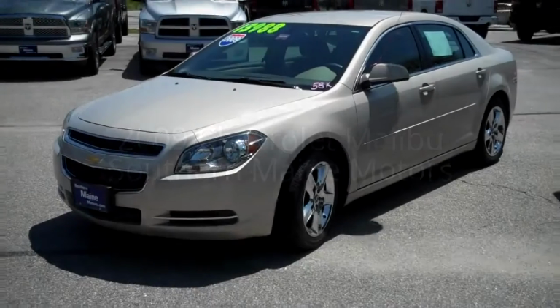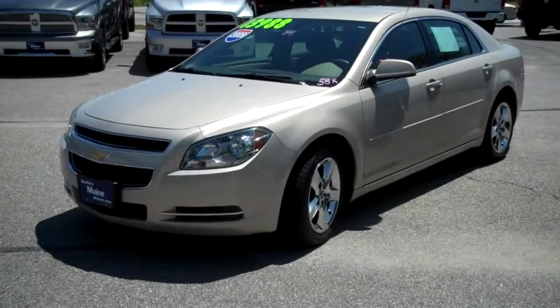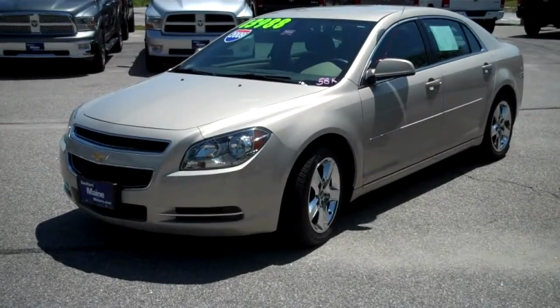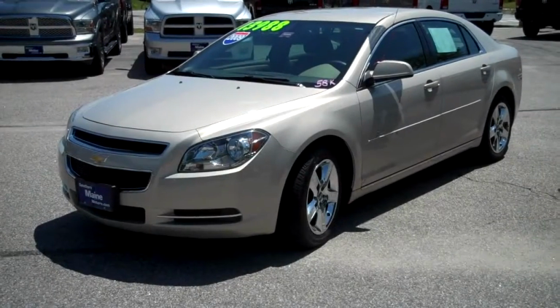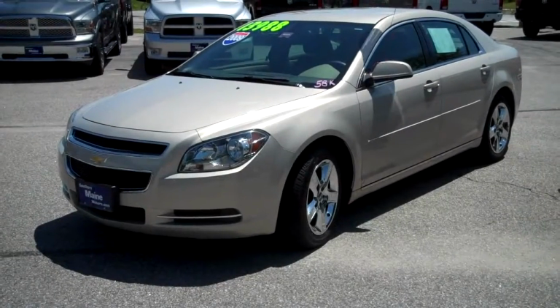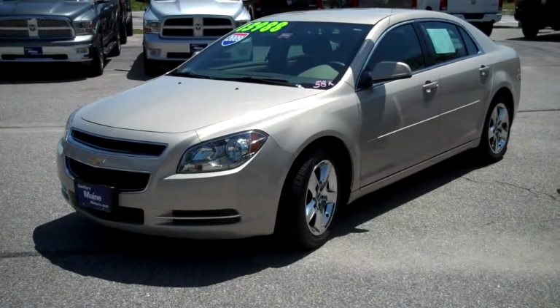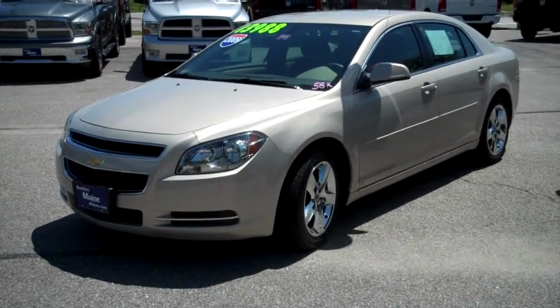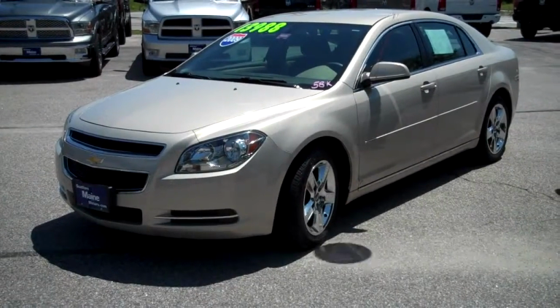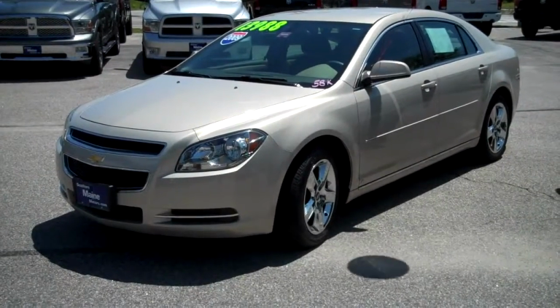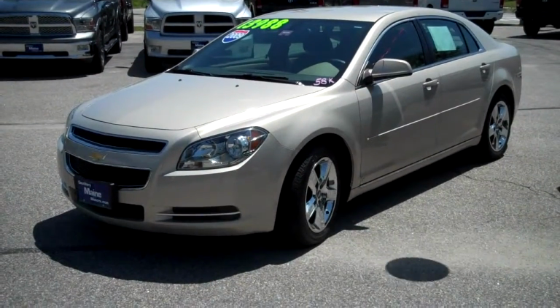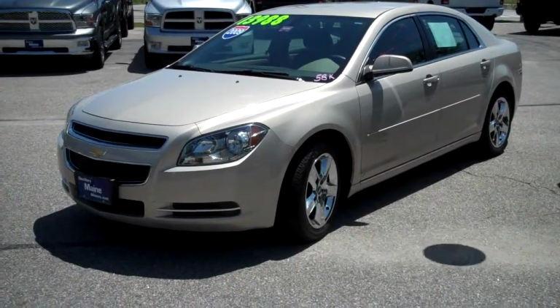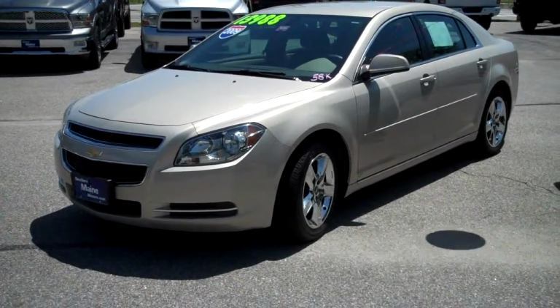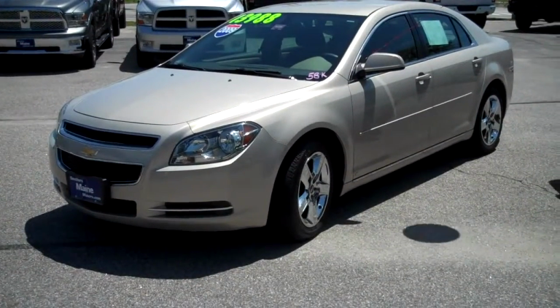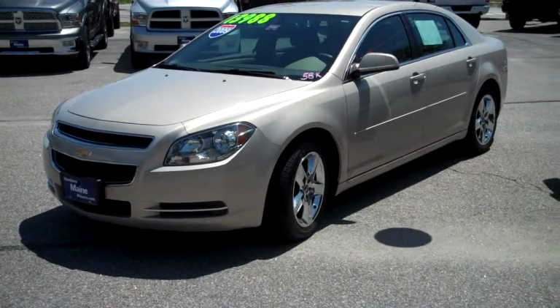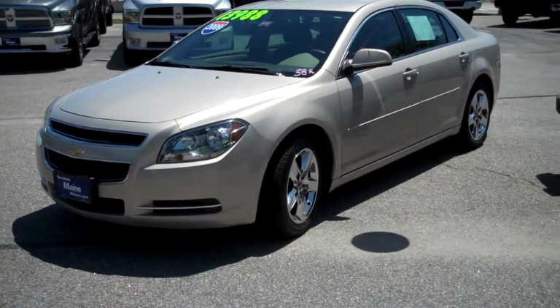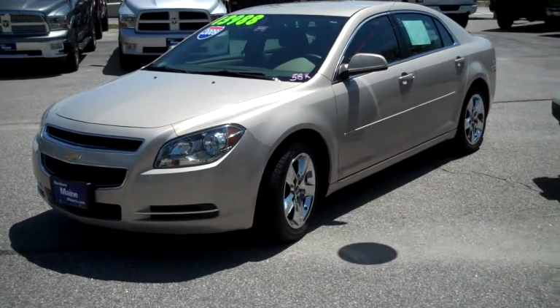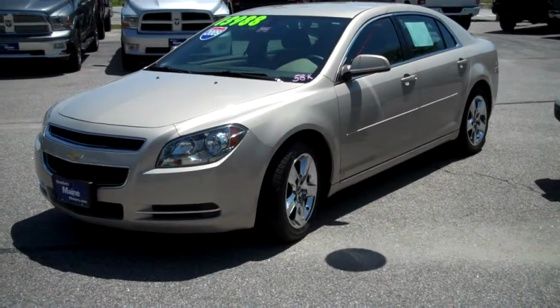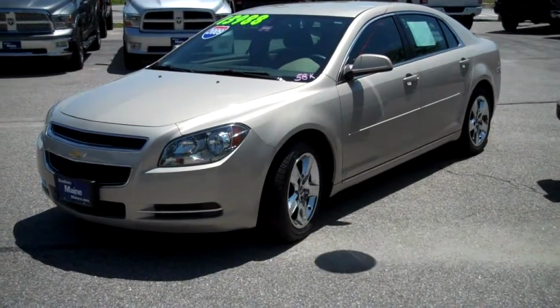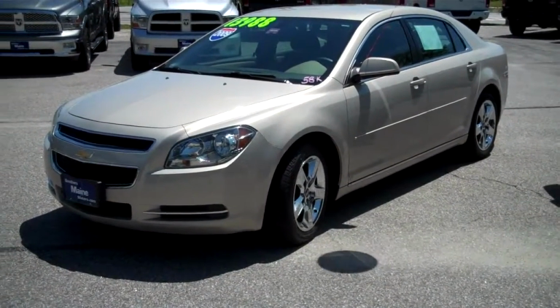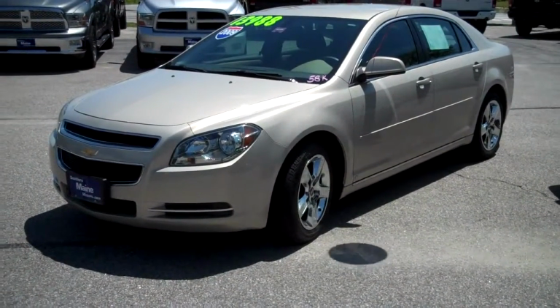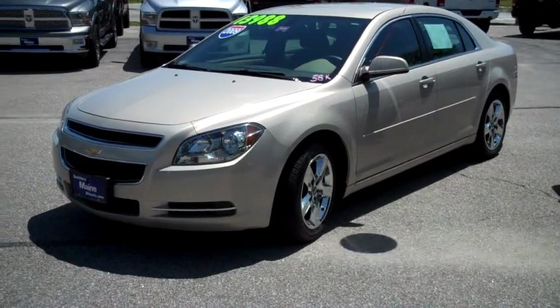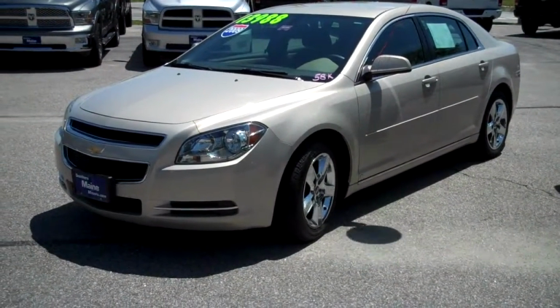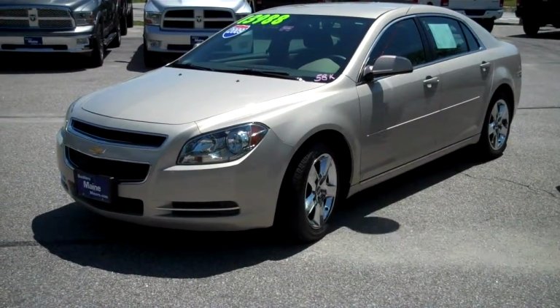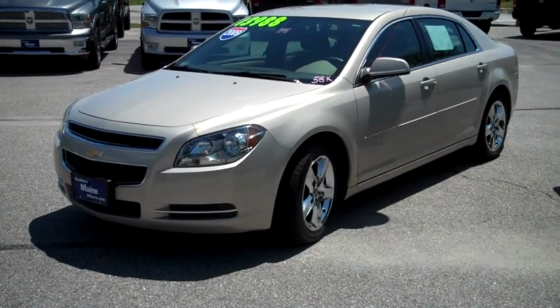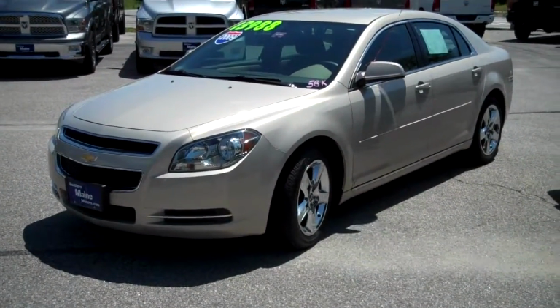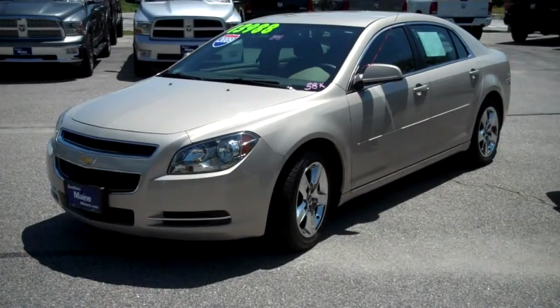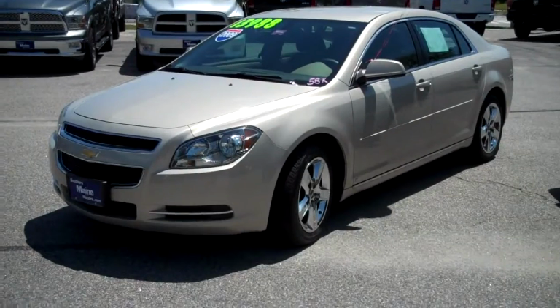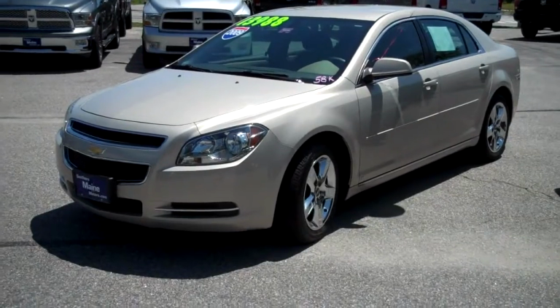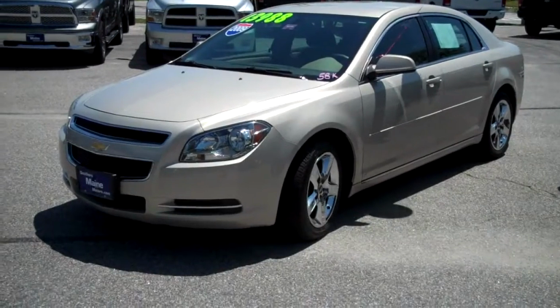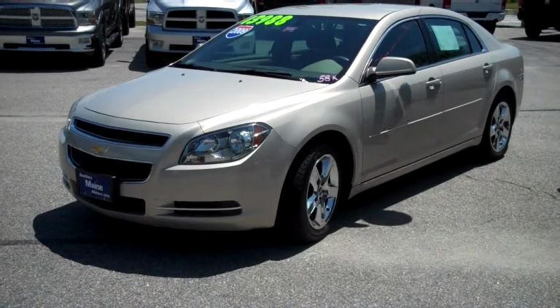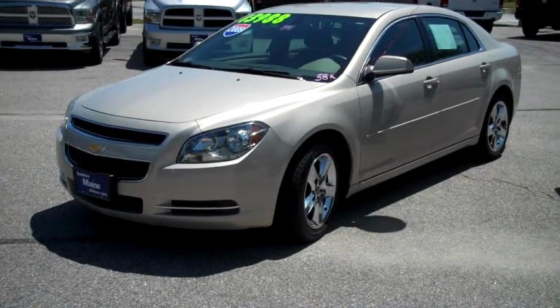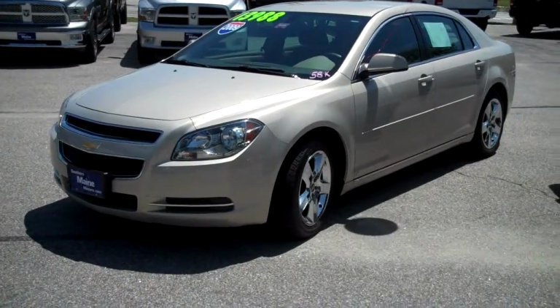Hi, this is Steve Smith at Southern Maine Motors in Saco, Maine. I'm going to tell you about a vehicle that was just traded in here at the dealership.